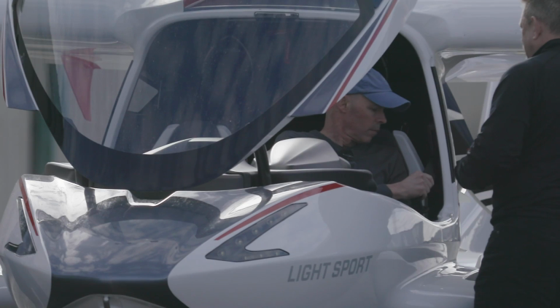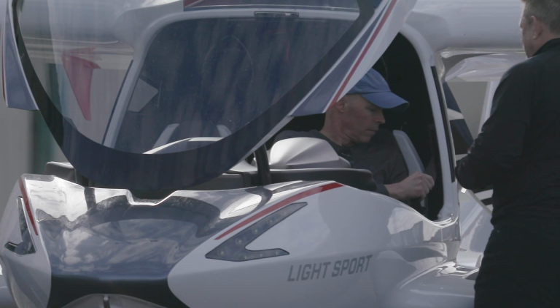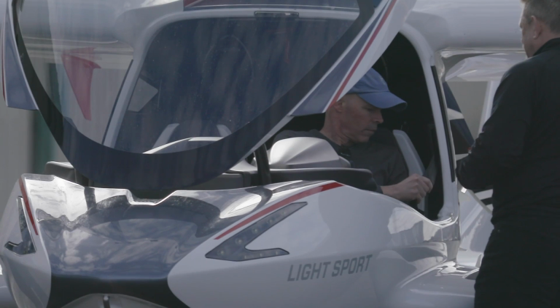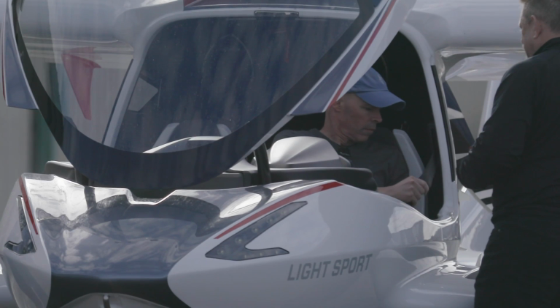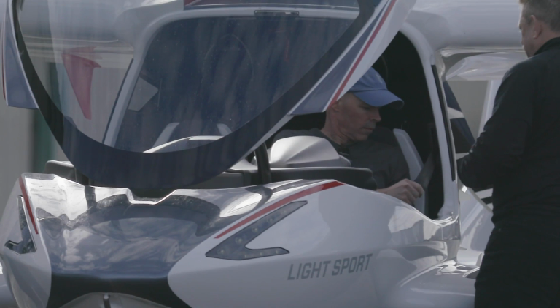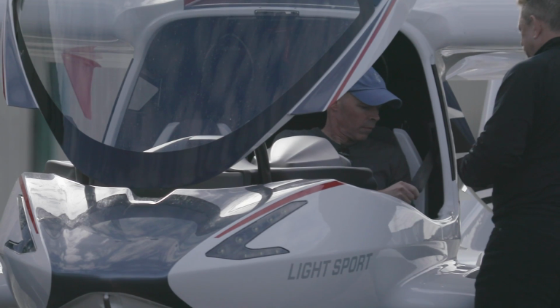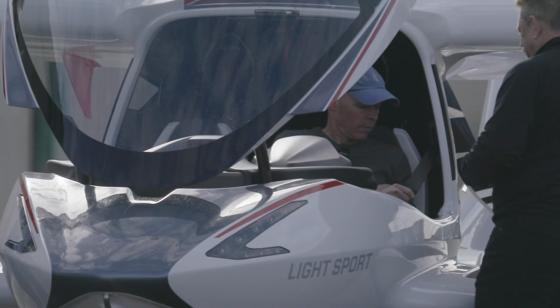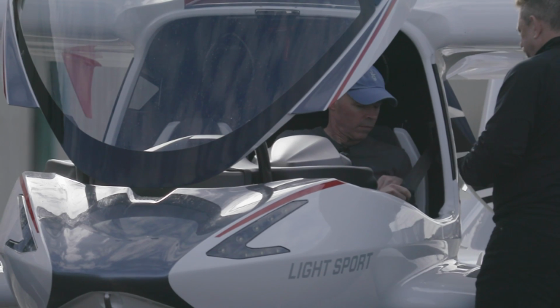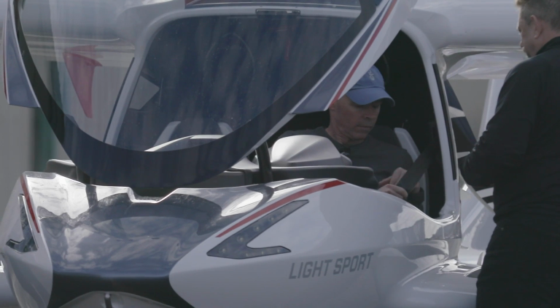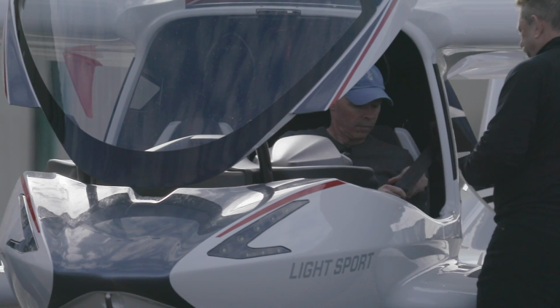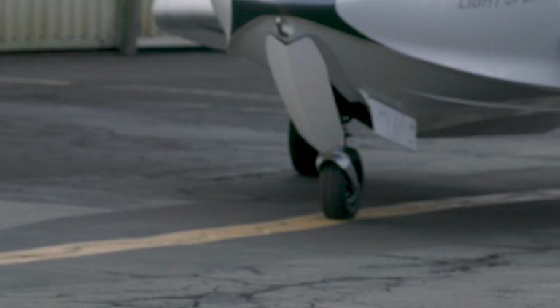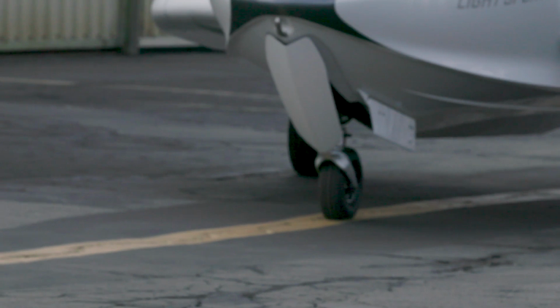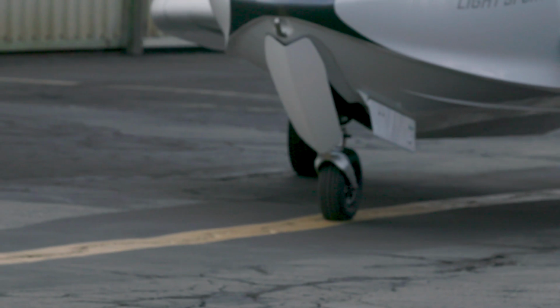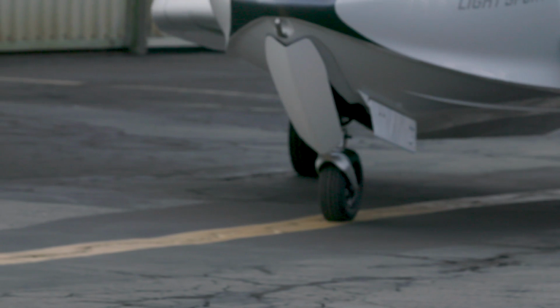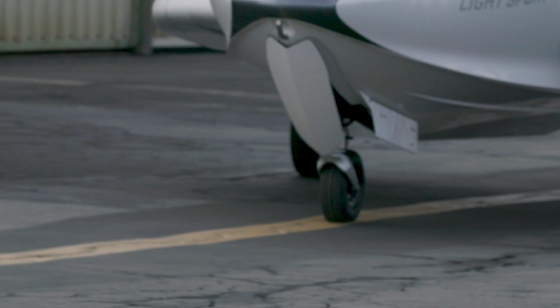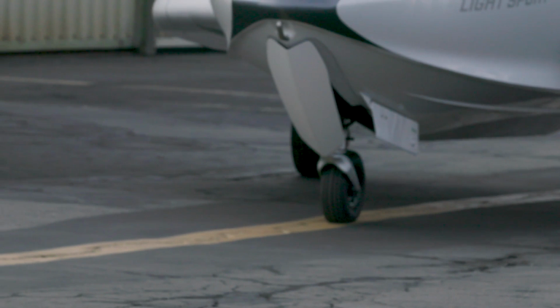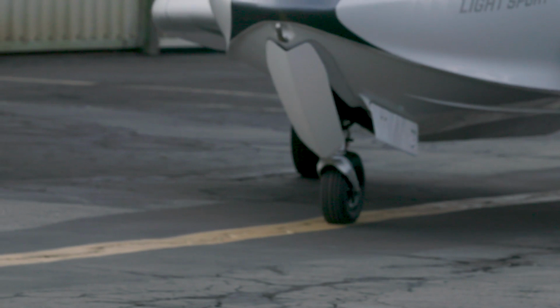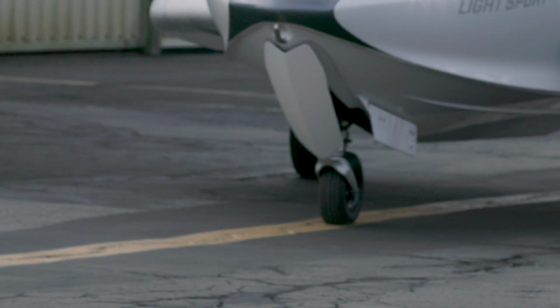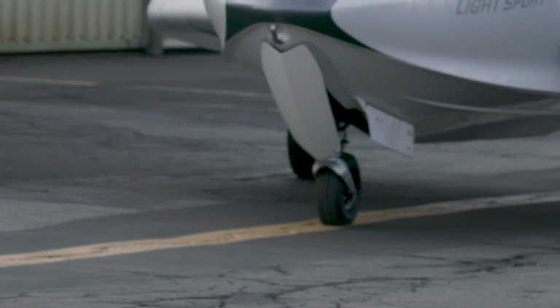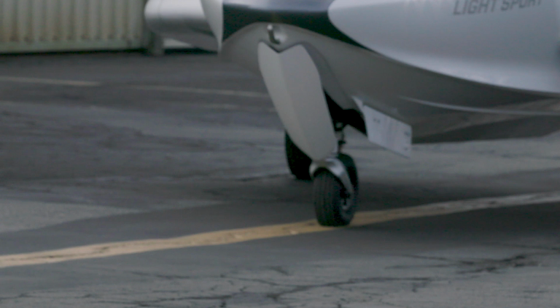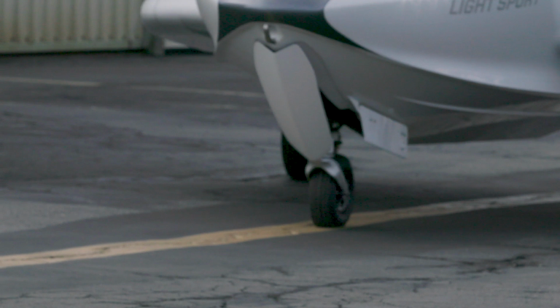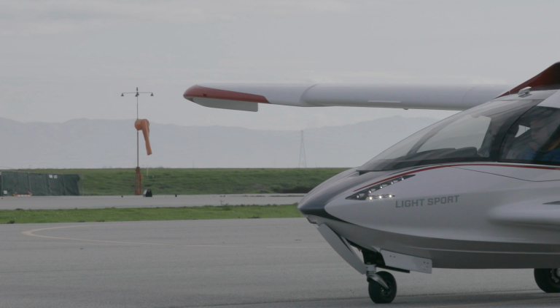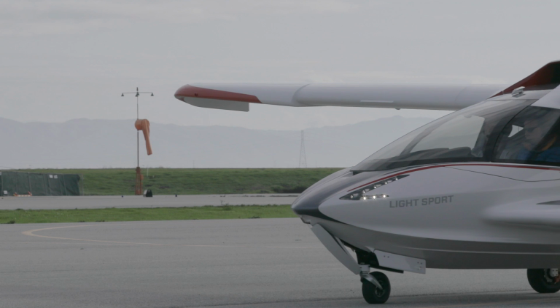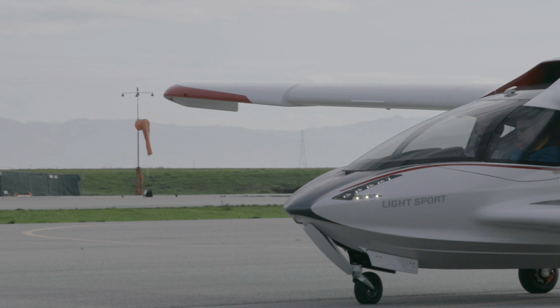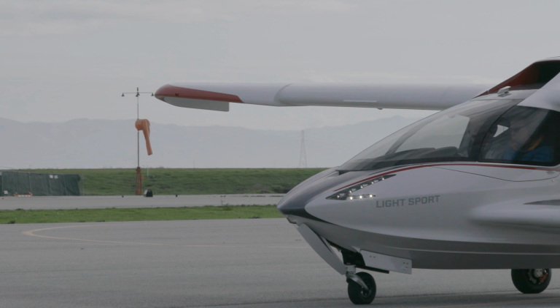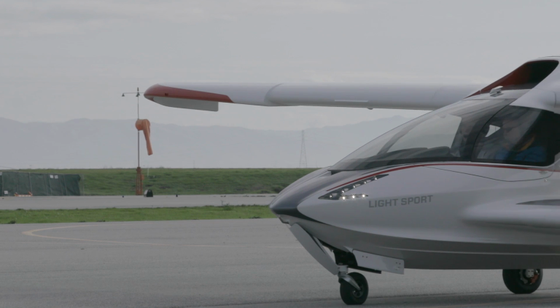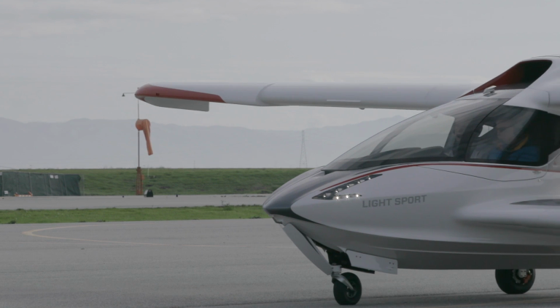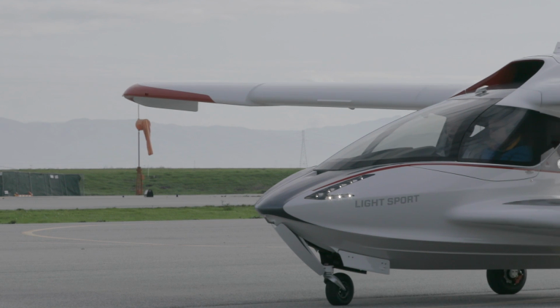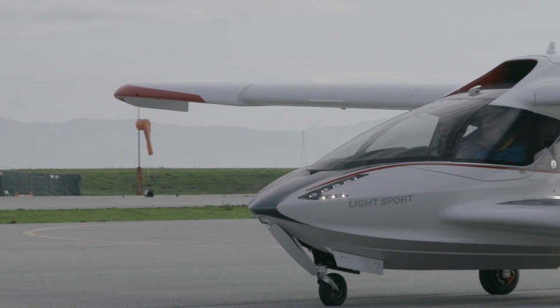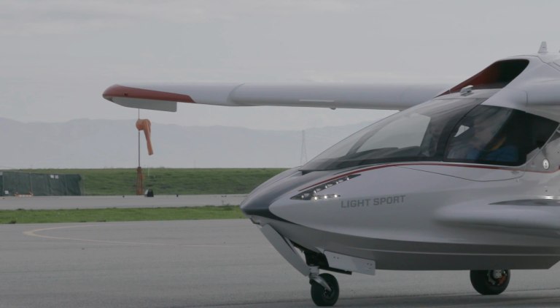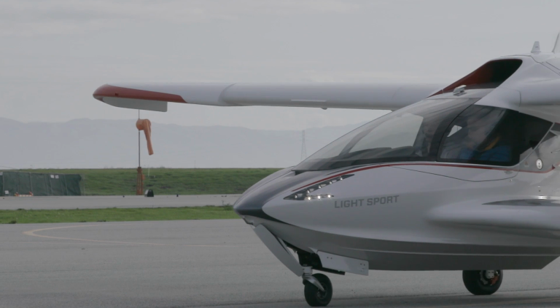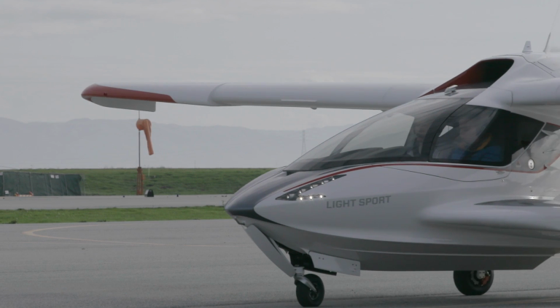San Carlos Ground, Icon November 519 Bravo Alpha. November 519, Bravo Alpha, Runway 1-2, run up and taxi to Echo Juliet.